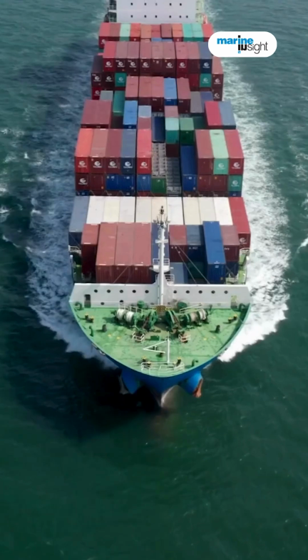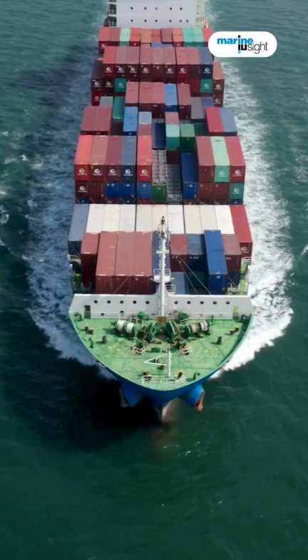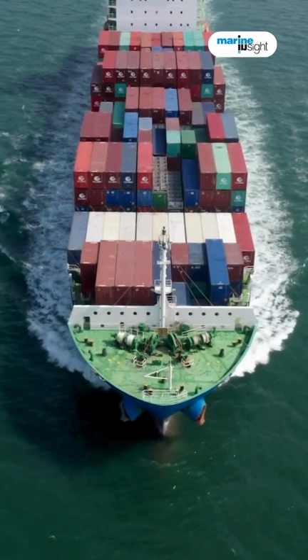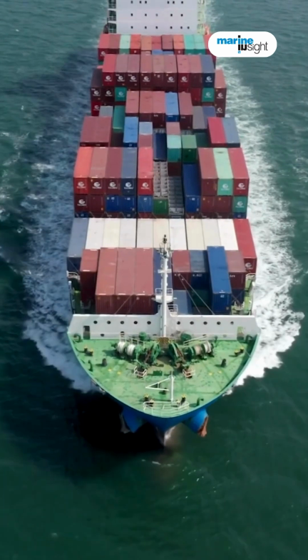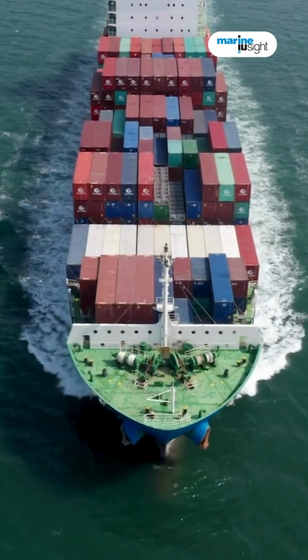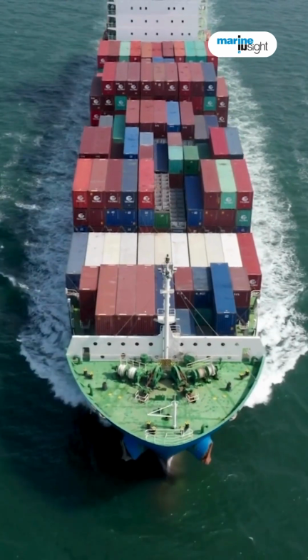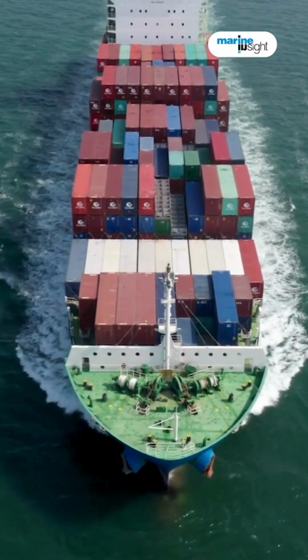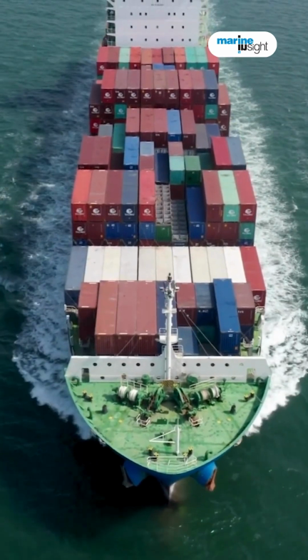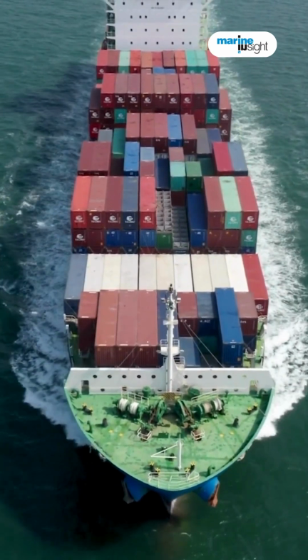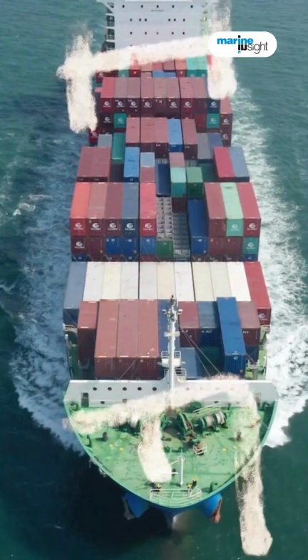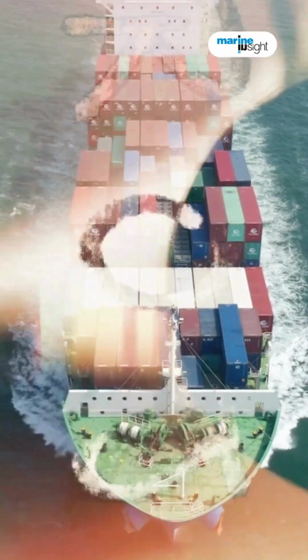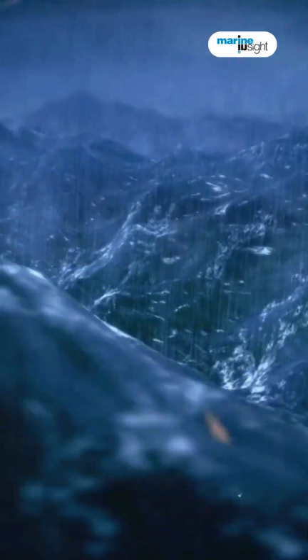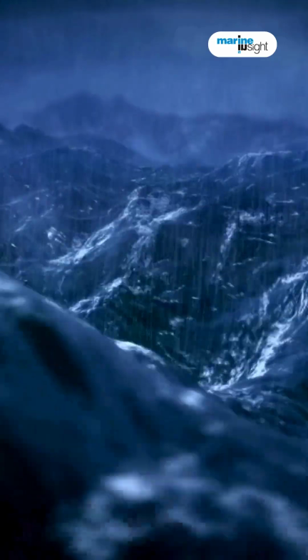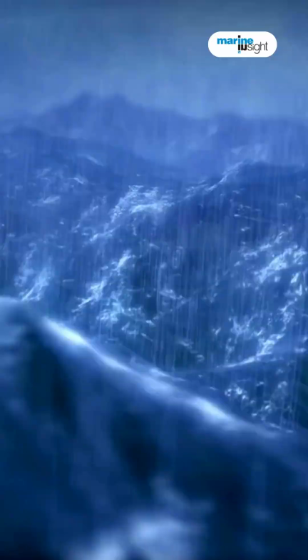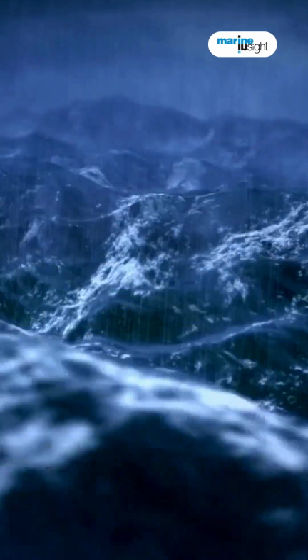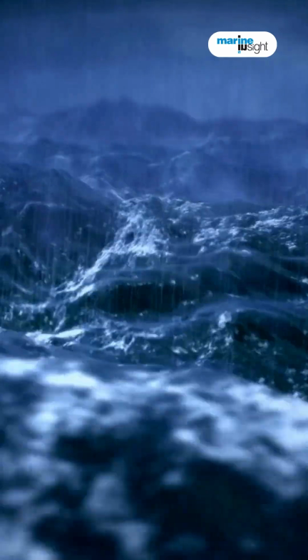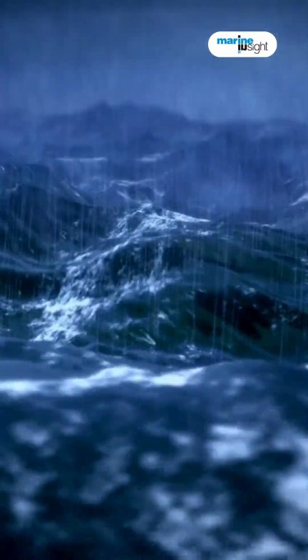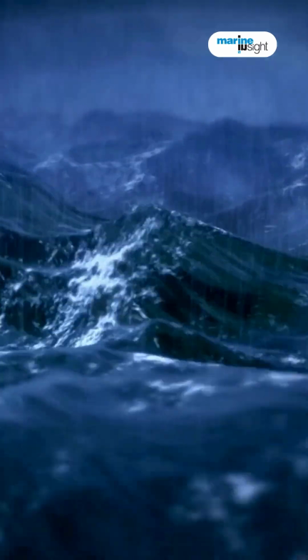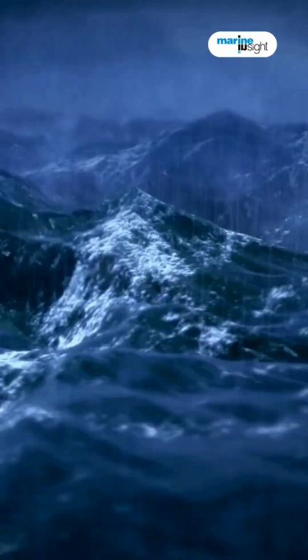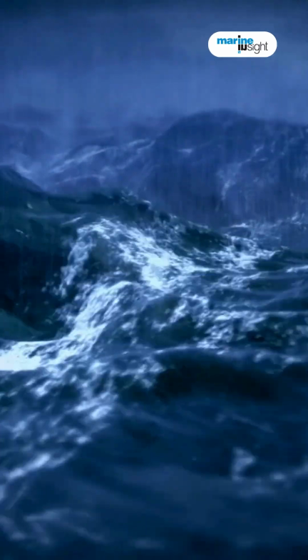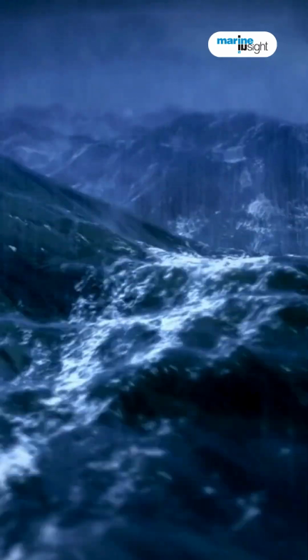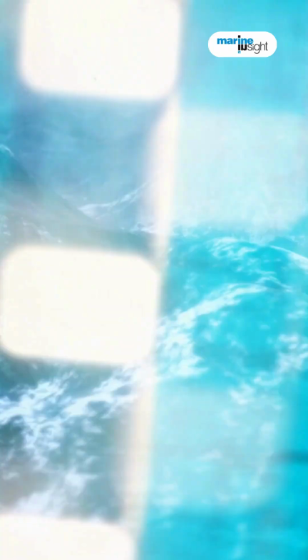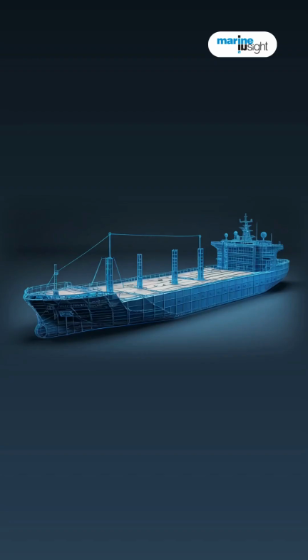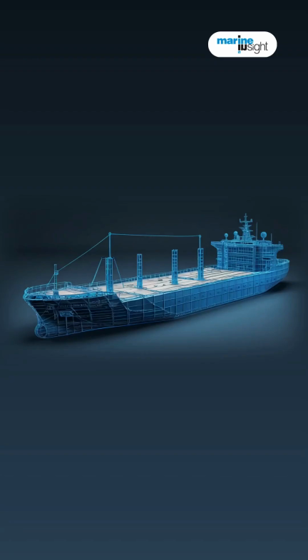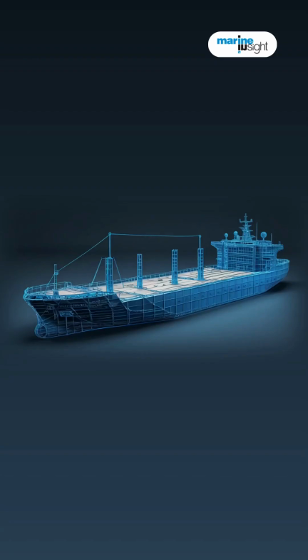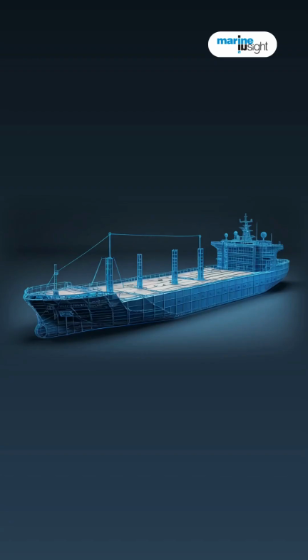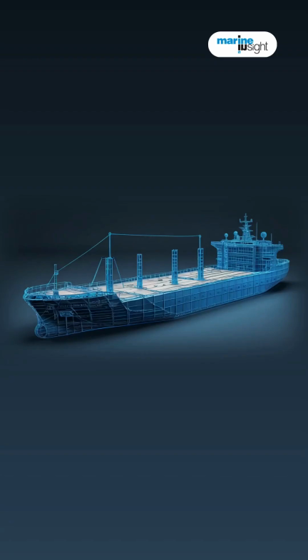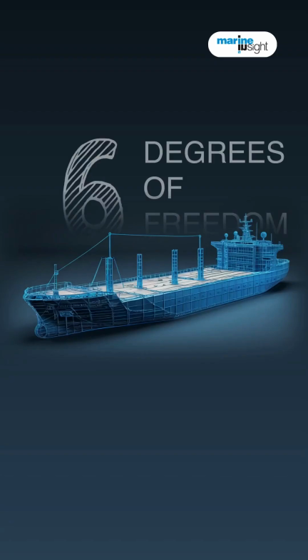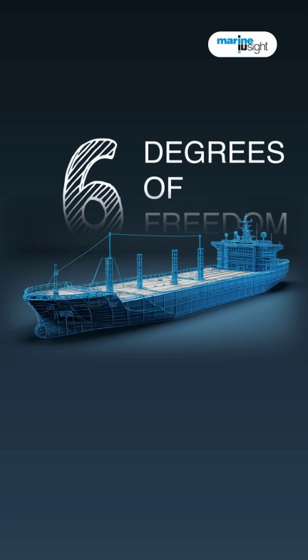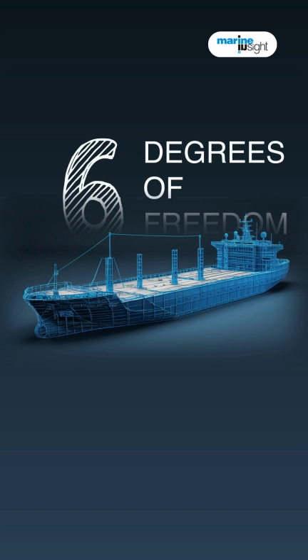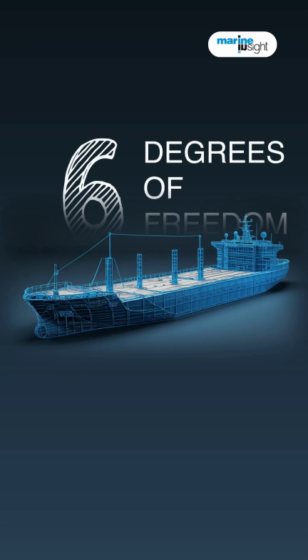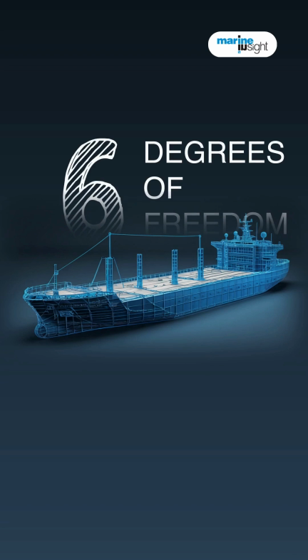A ship isn't just floating. It navigates through the unpredictable seas like a dancer on a turbulent stage. We call this complex movement its six degrees of freedom.